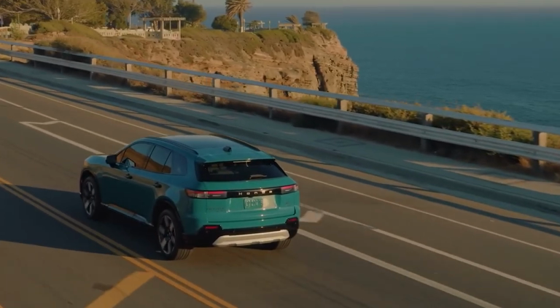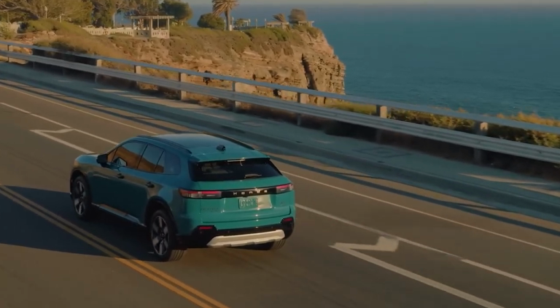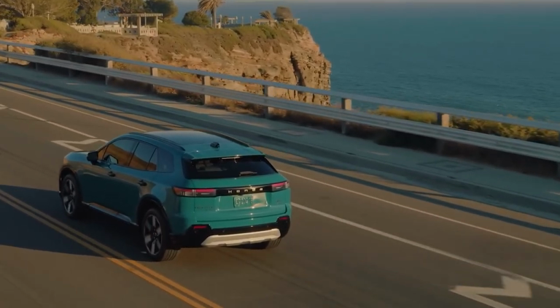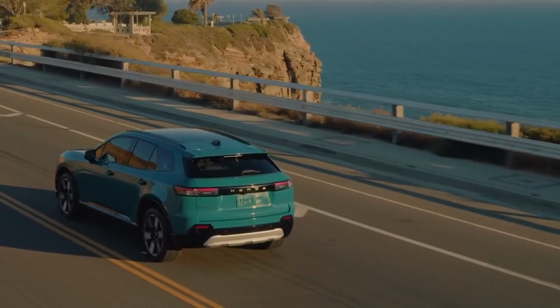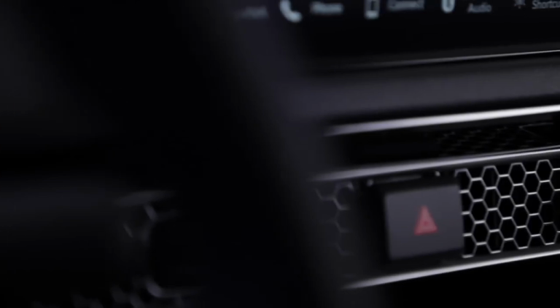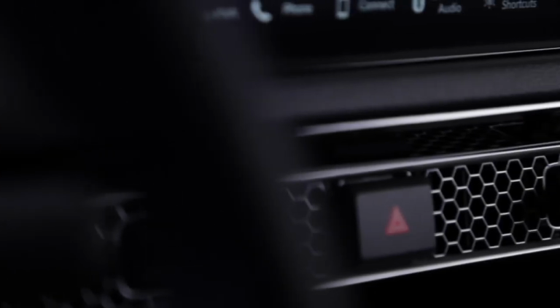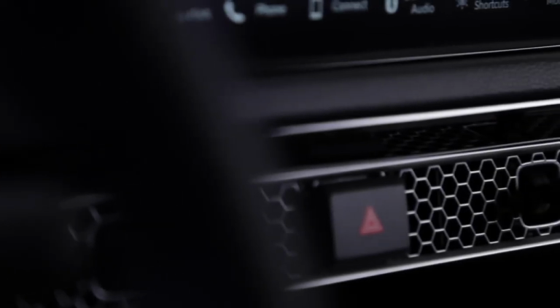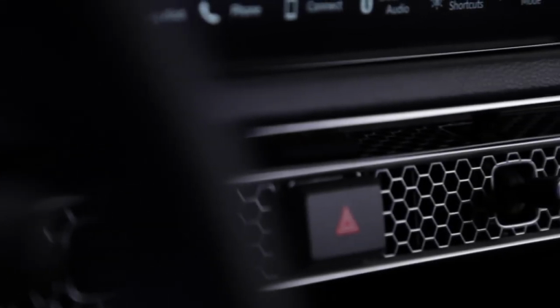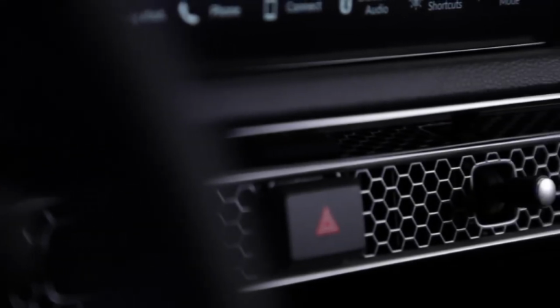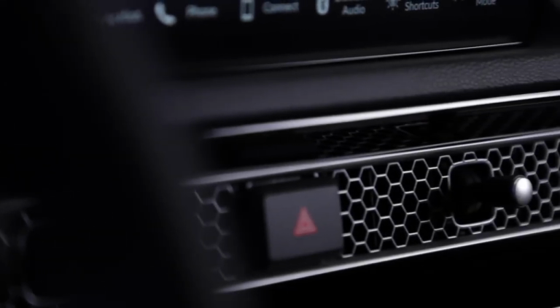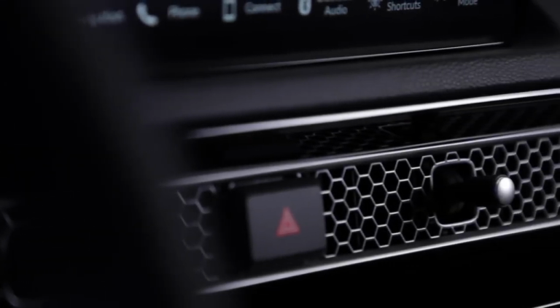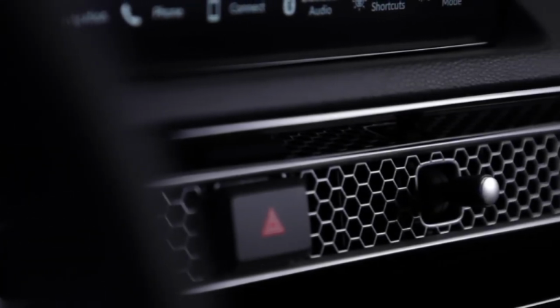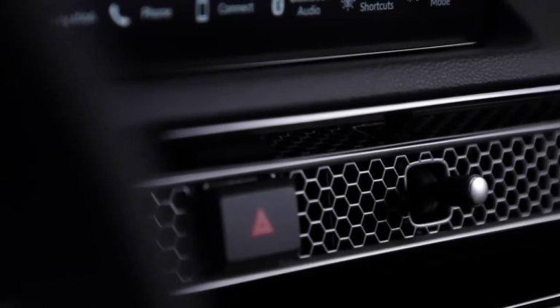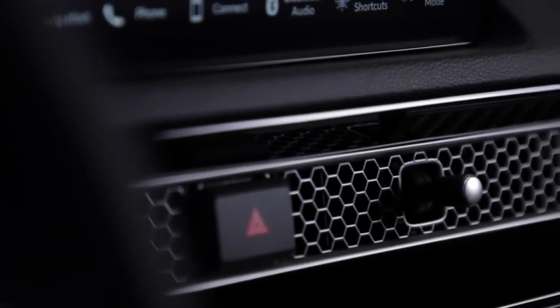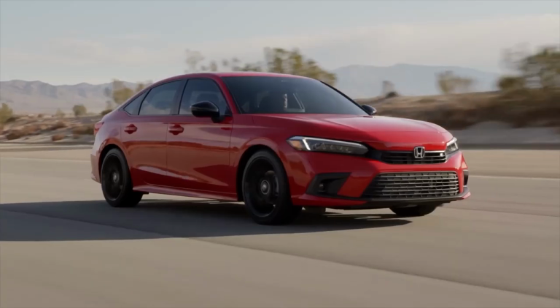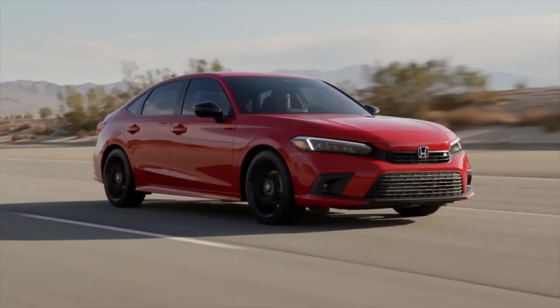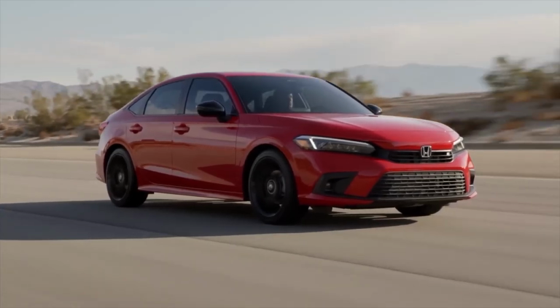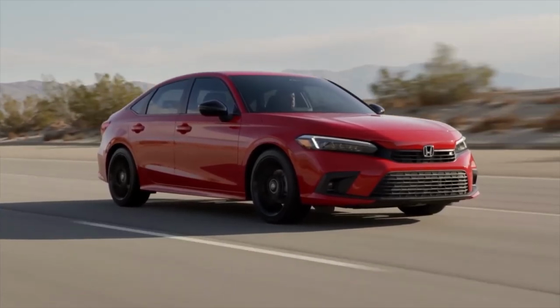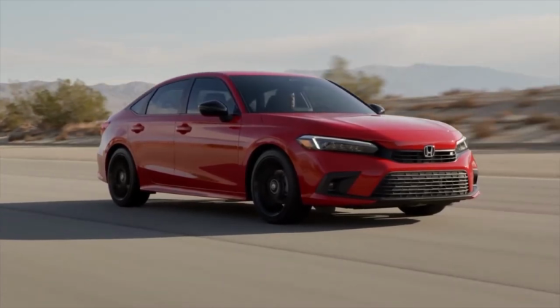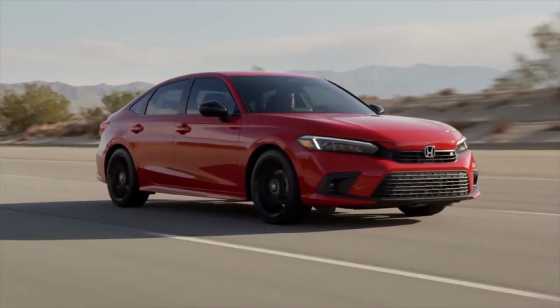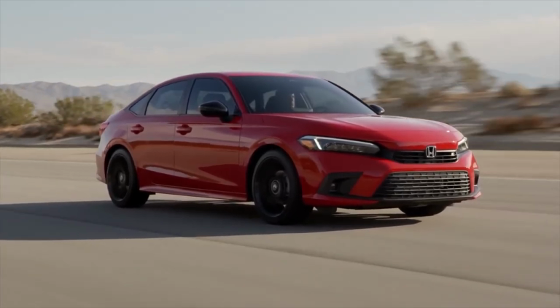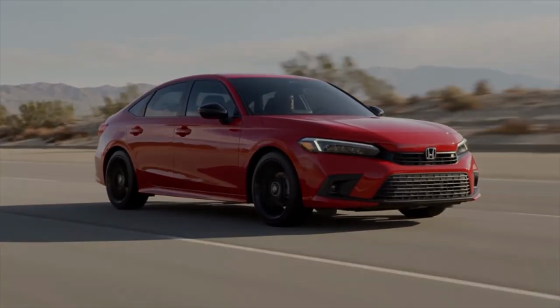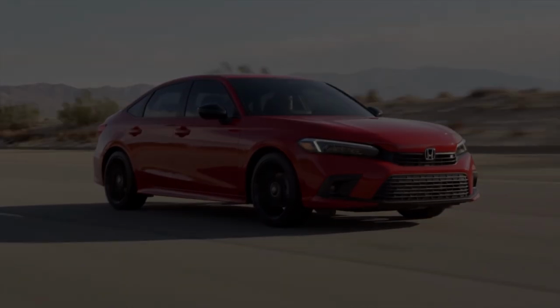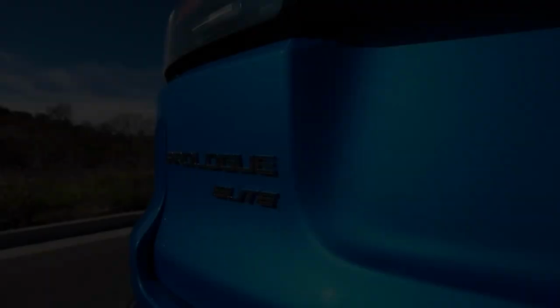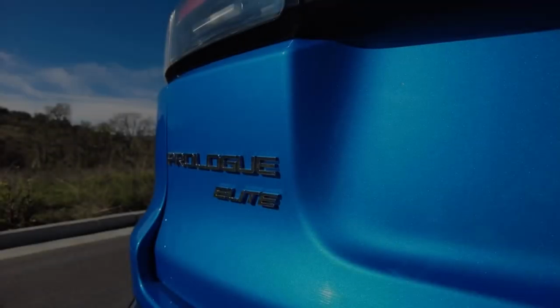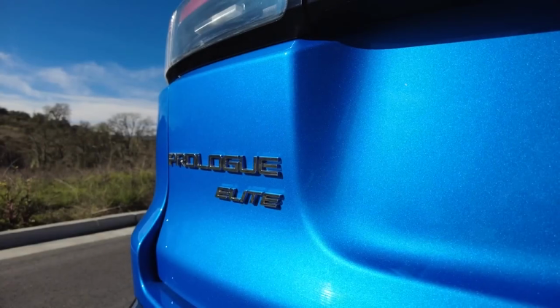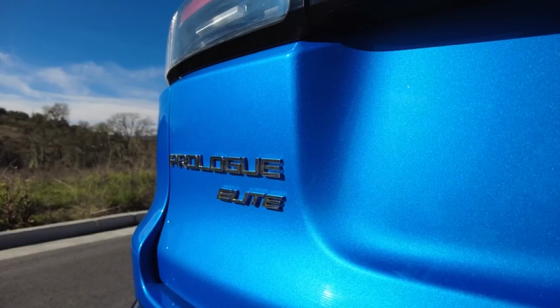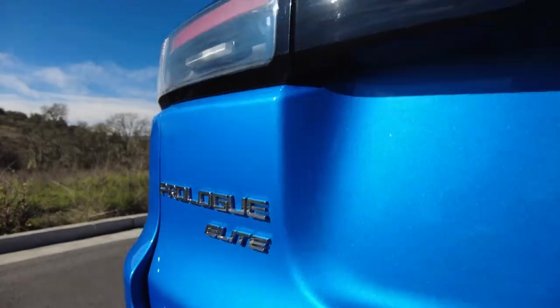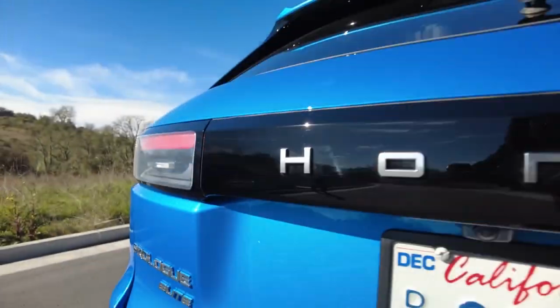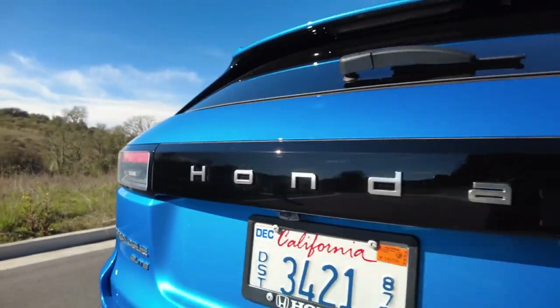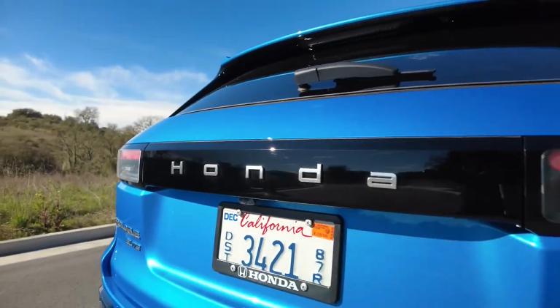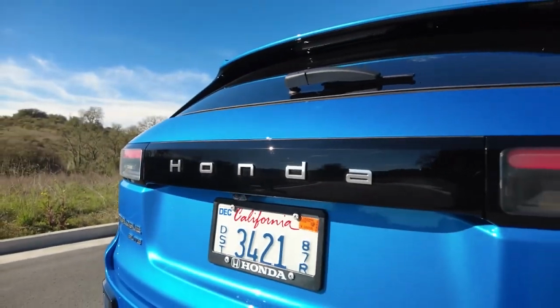With adjustable regenerative braking and single-pedal driving, the Prologue's road manners are even-tempered. It offers a smooth ride and steady handling, though its steering lacks the tactile feel you get in other Hondas.